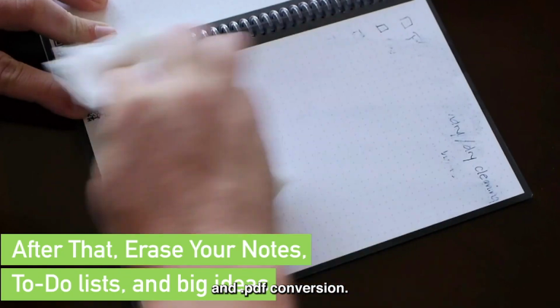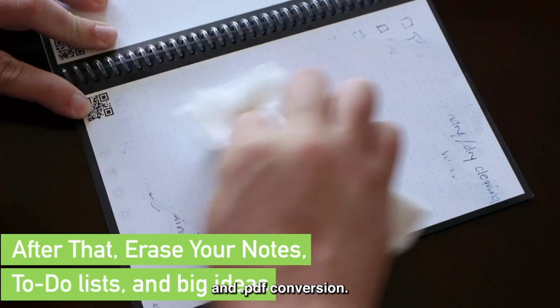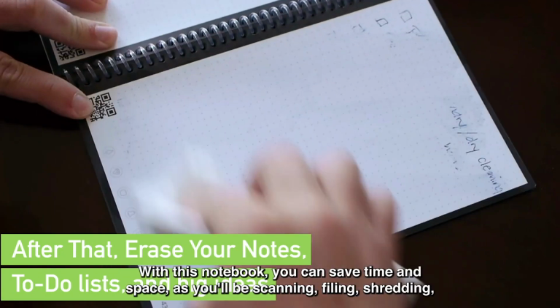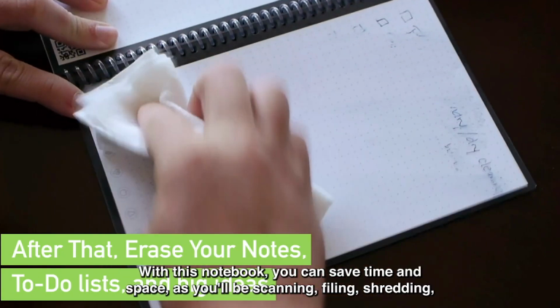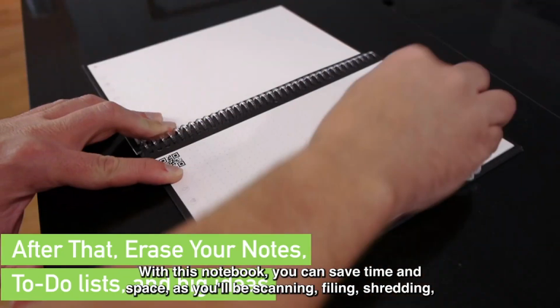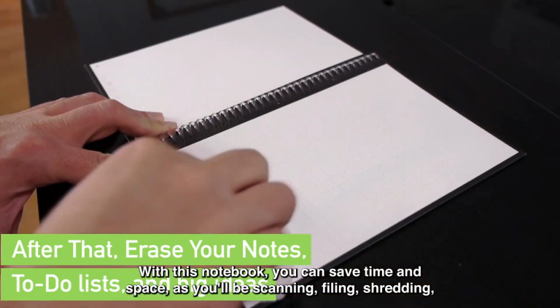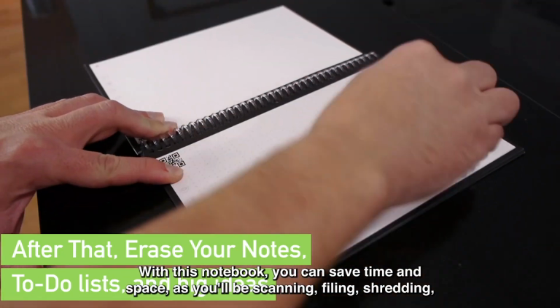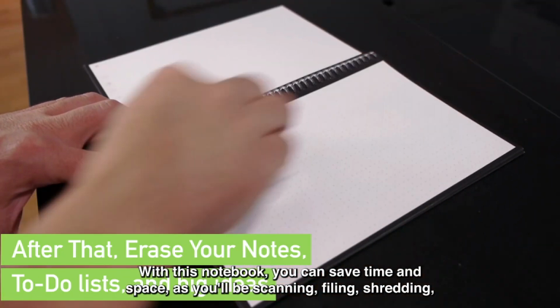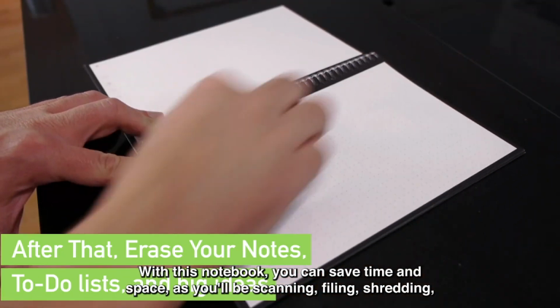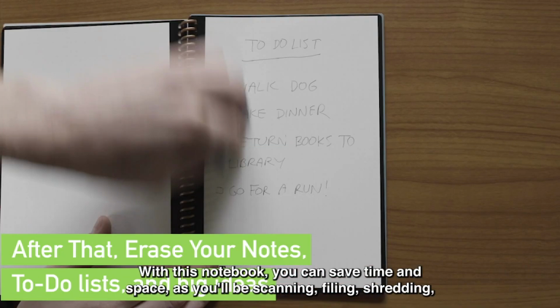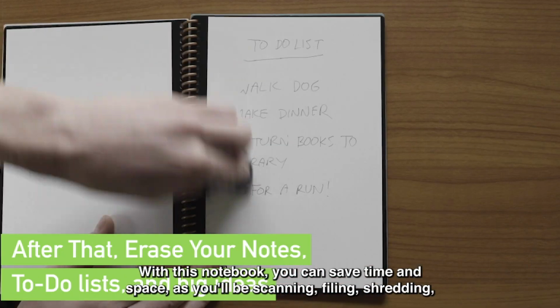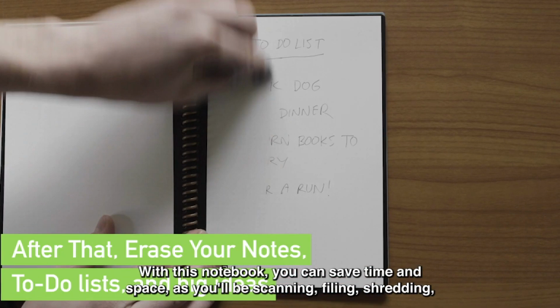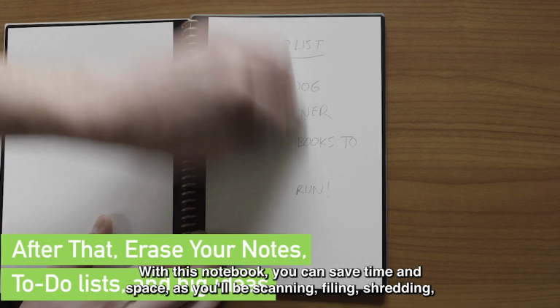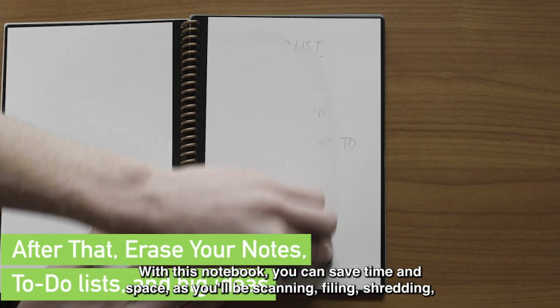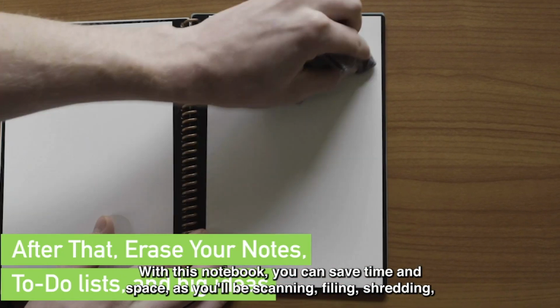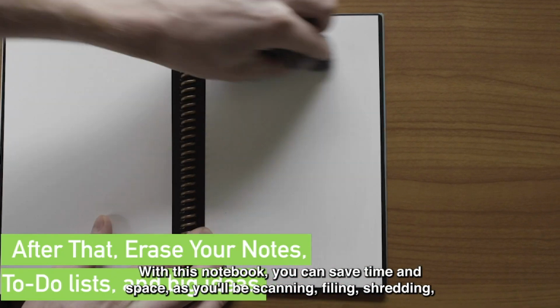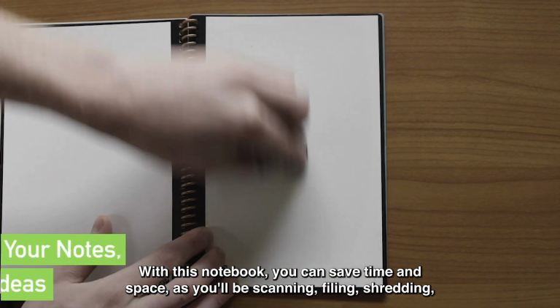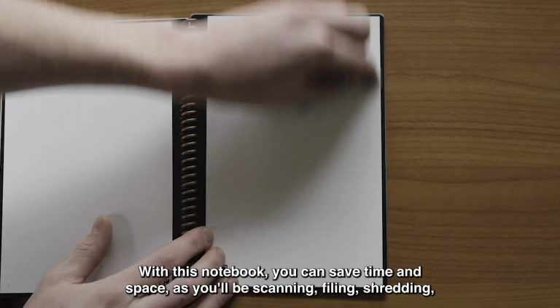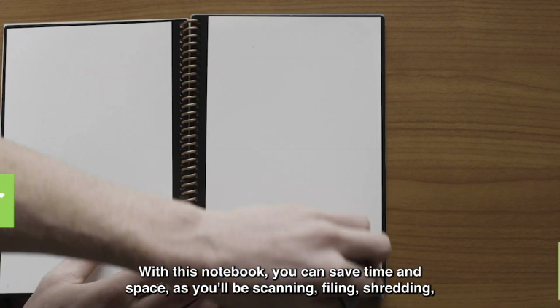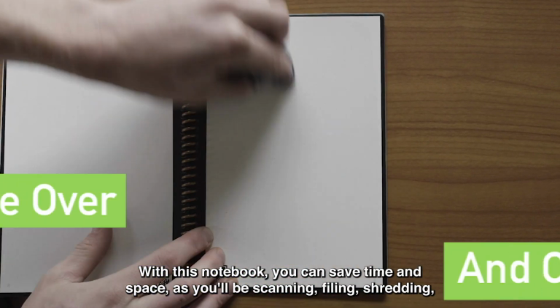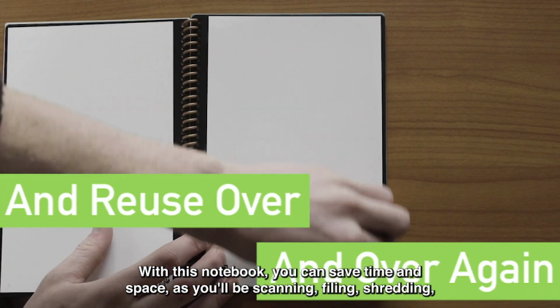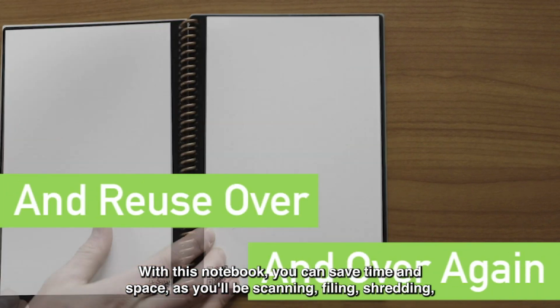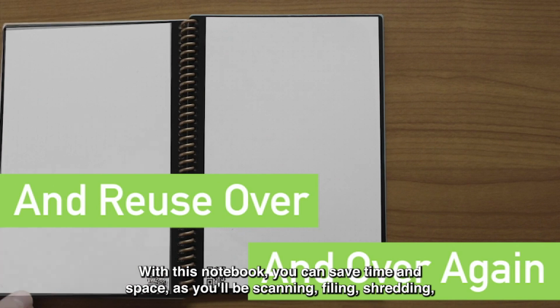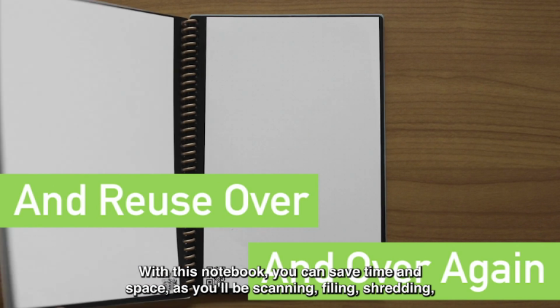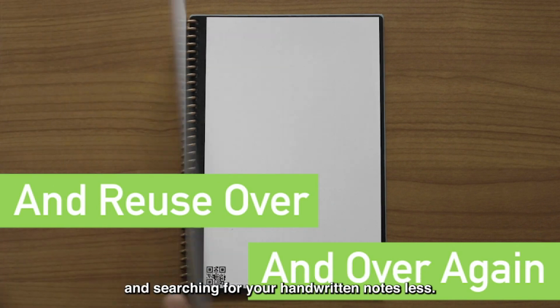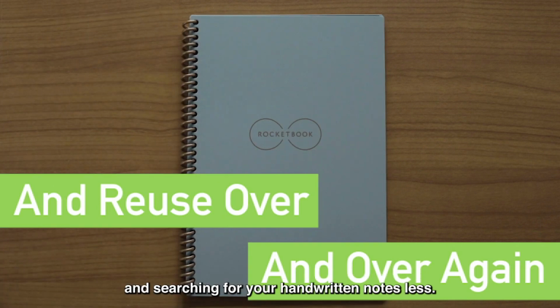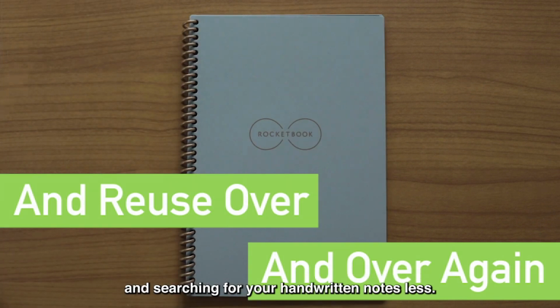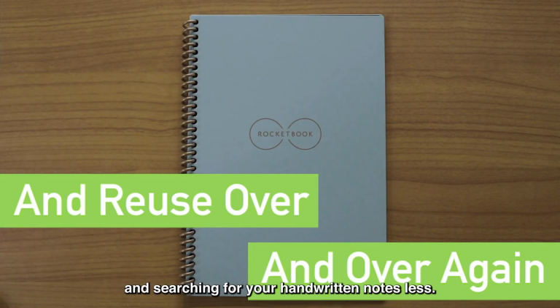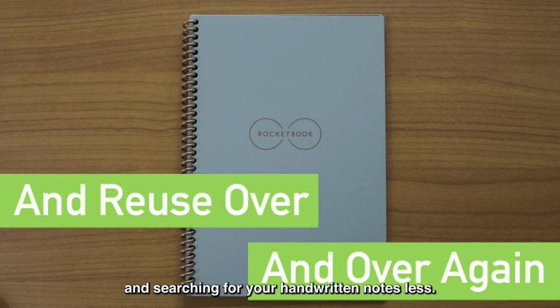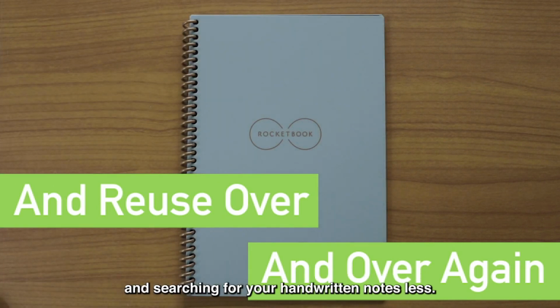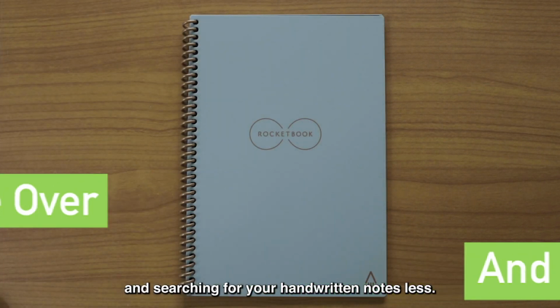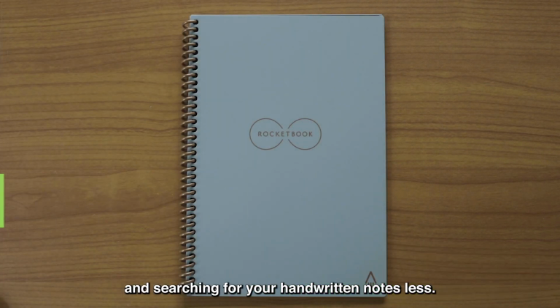With this notebook, you can save time and space, as you'll be scanning, filing, shredding, and searching for your handwritten notes less.